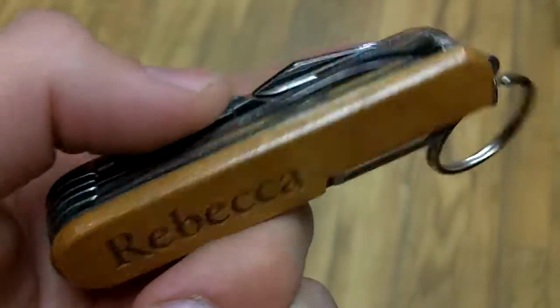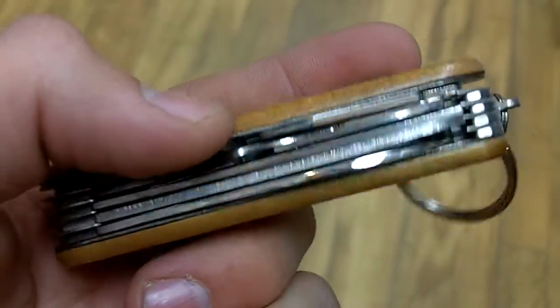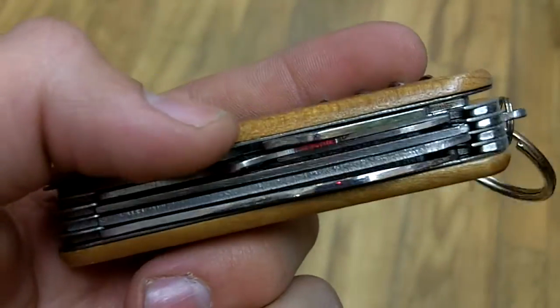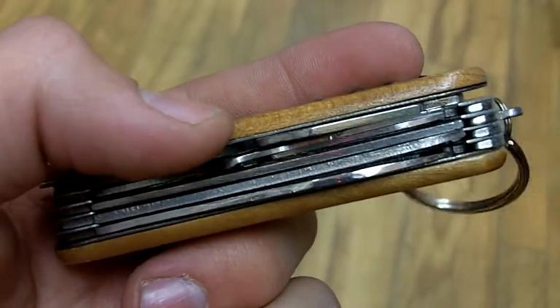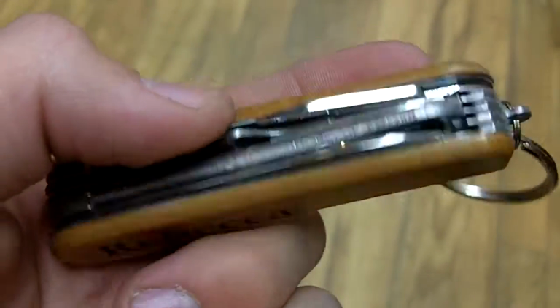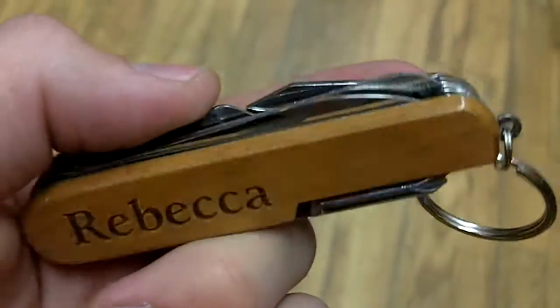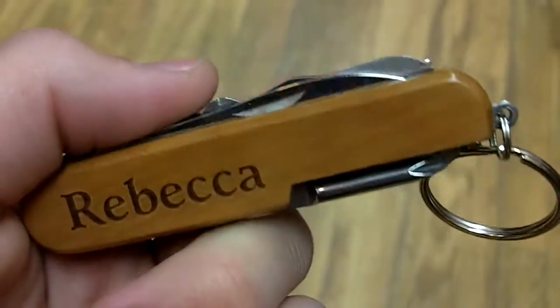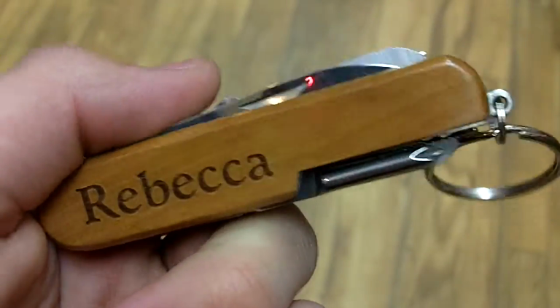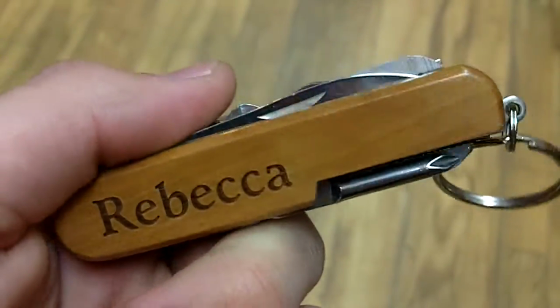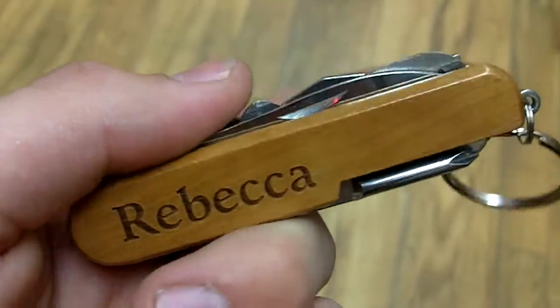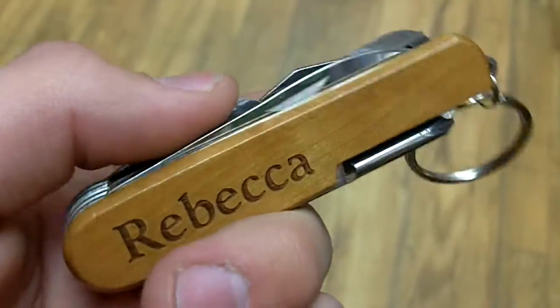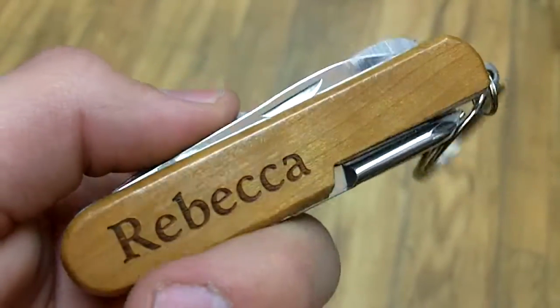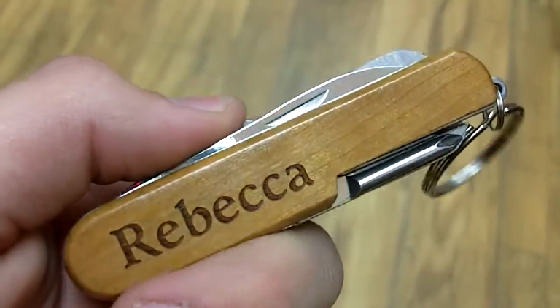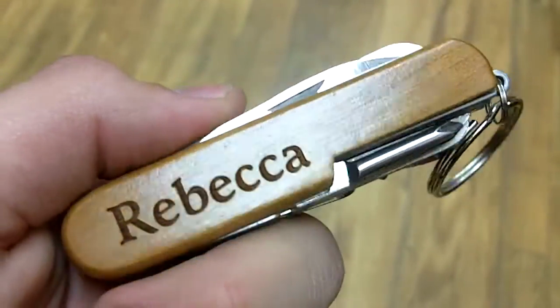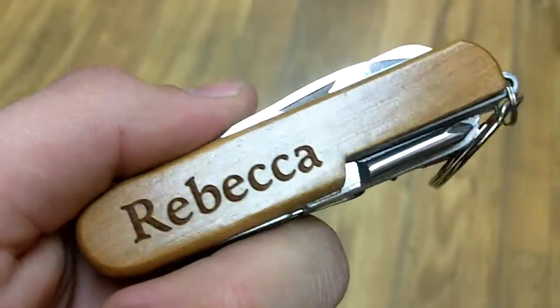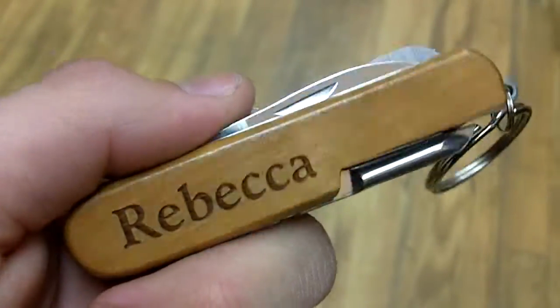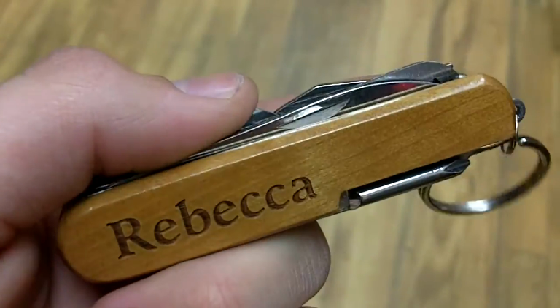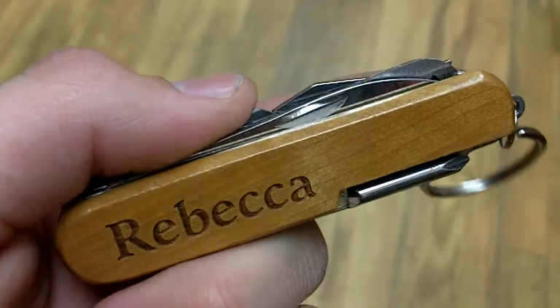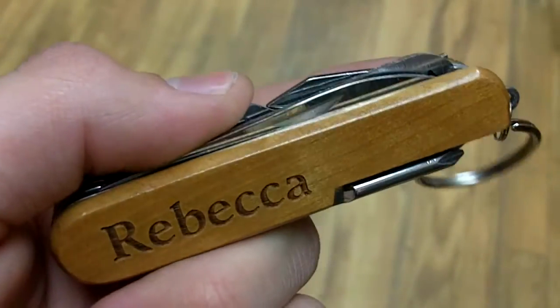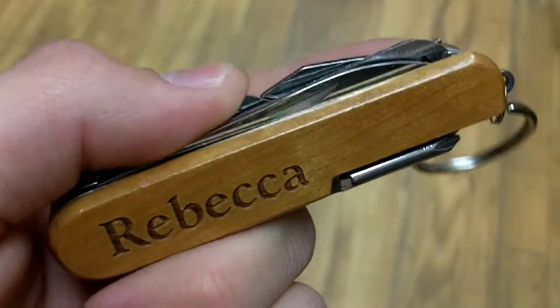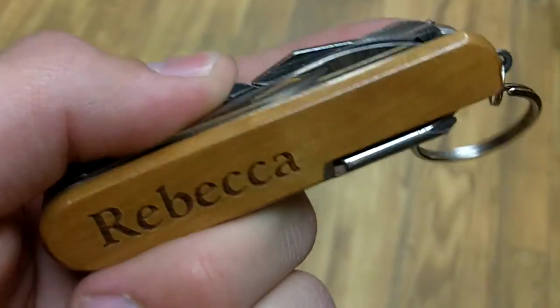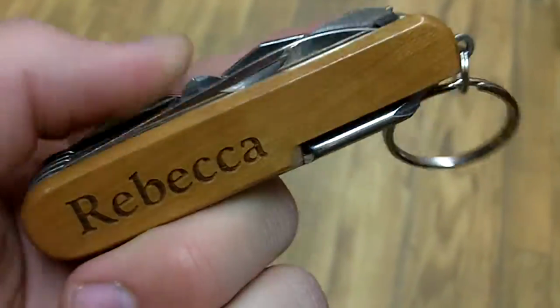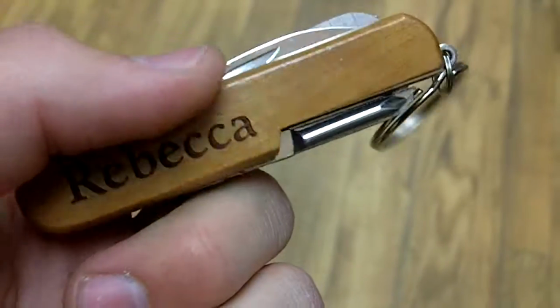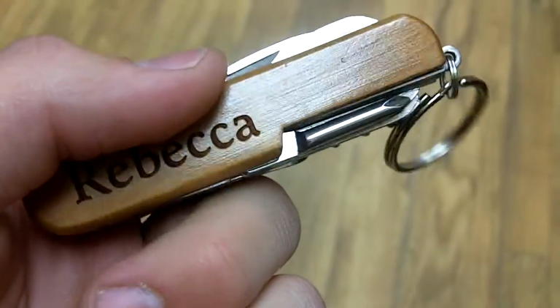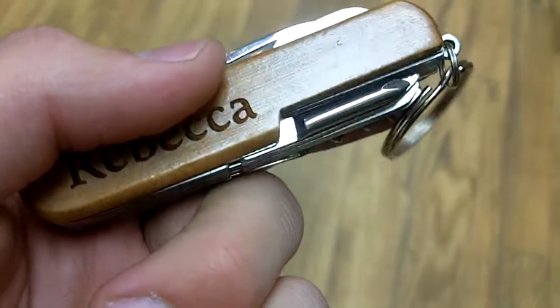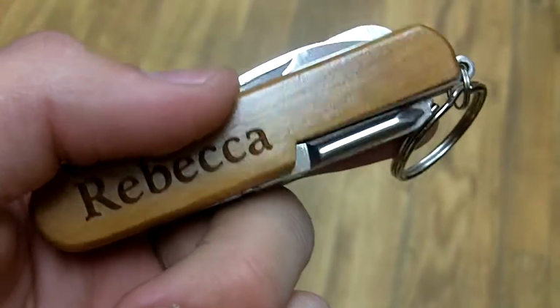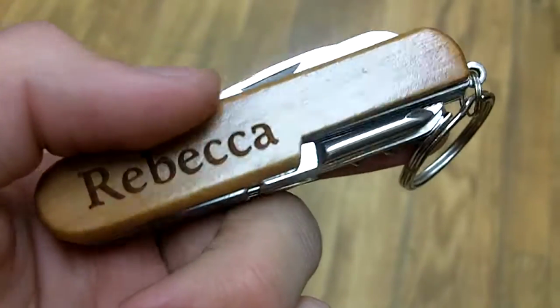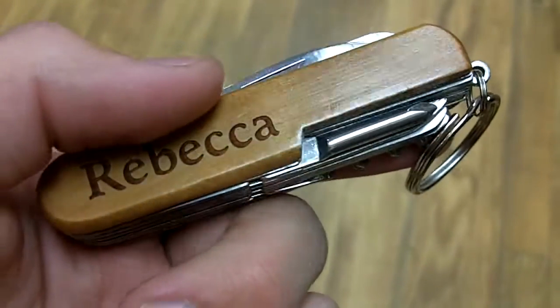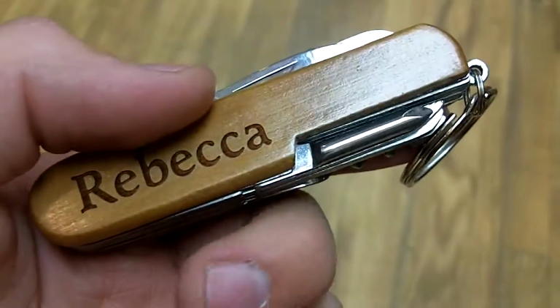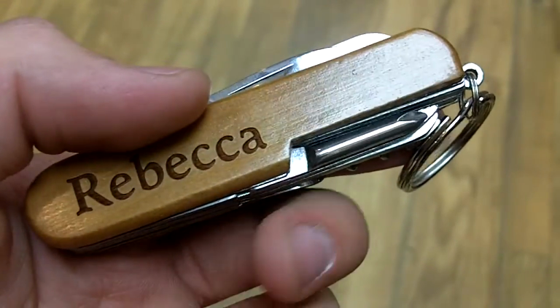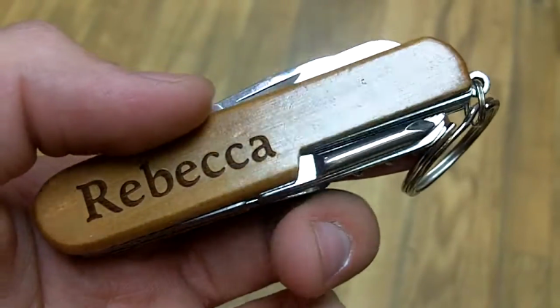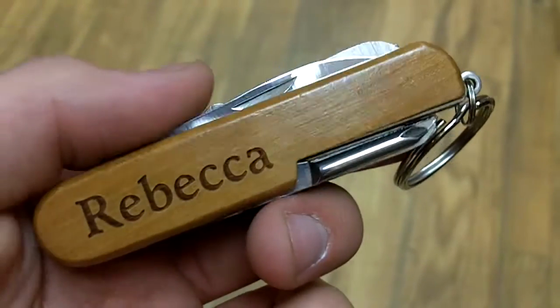Now inside of the pocket knife, we have various files, knives, scissors, screwdrivers, bottle openers, and even a corkscrew.